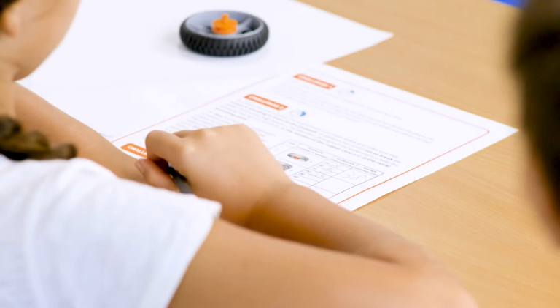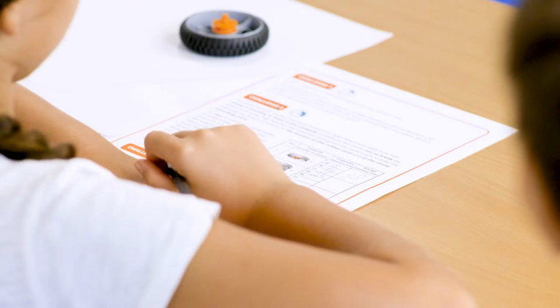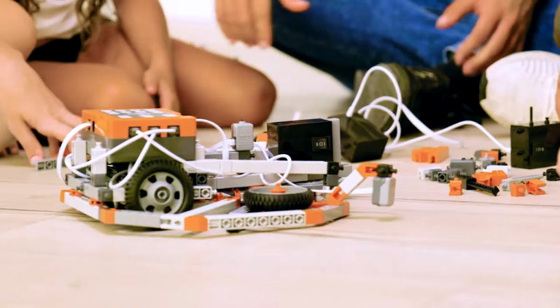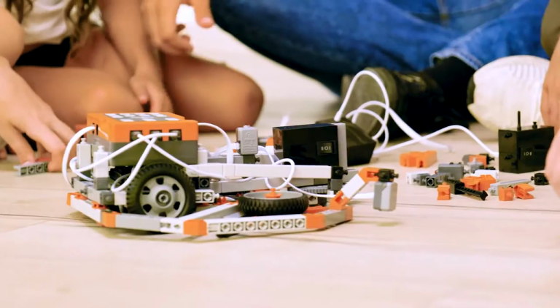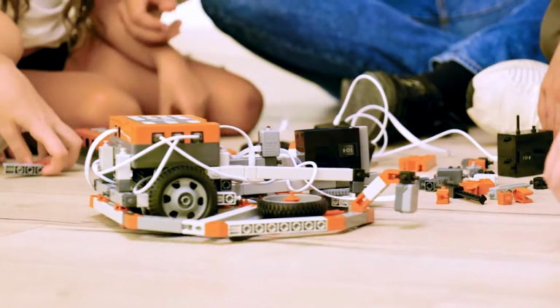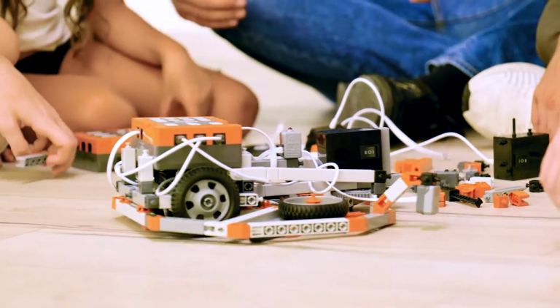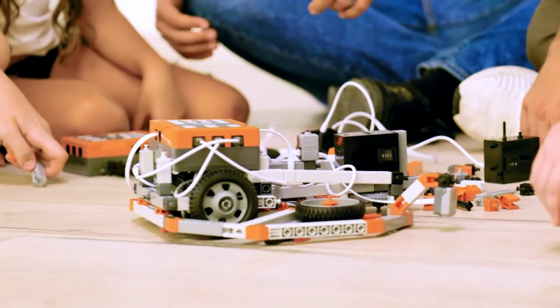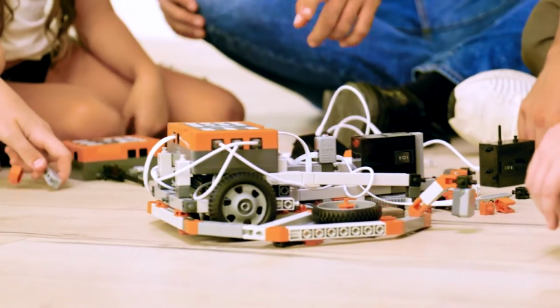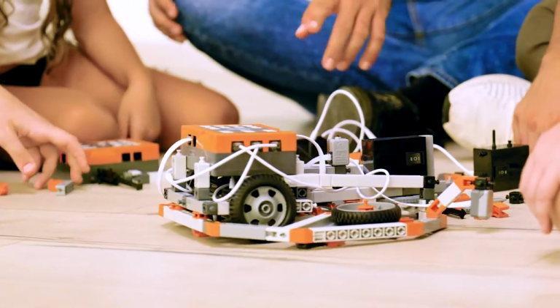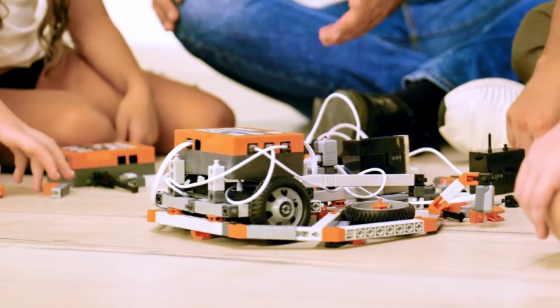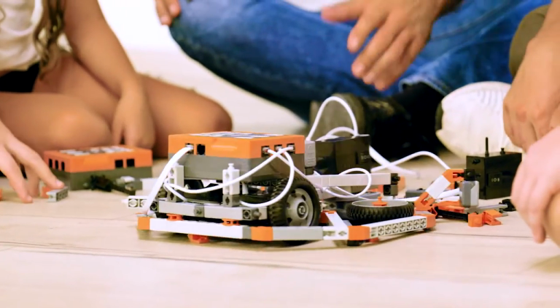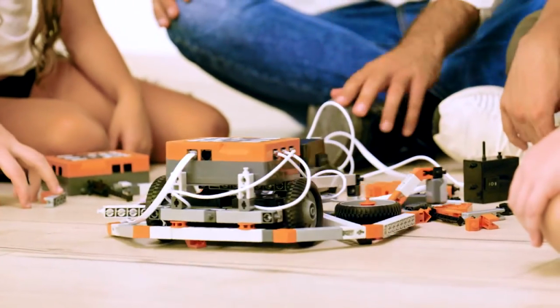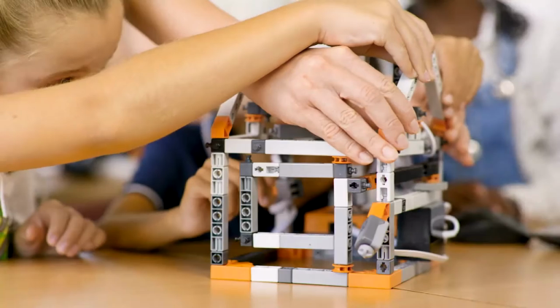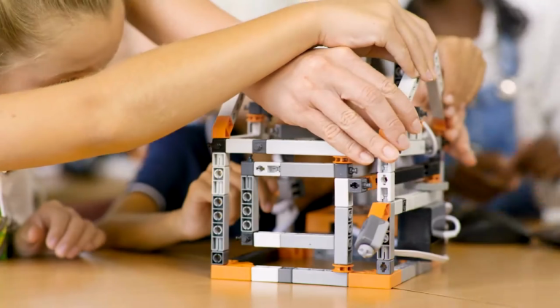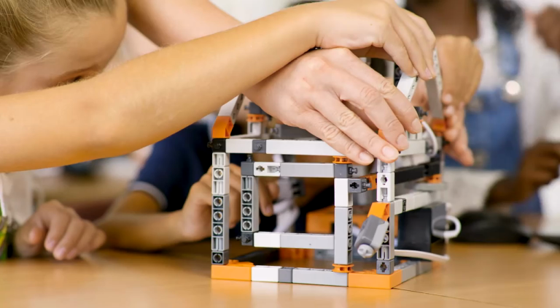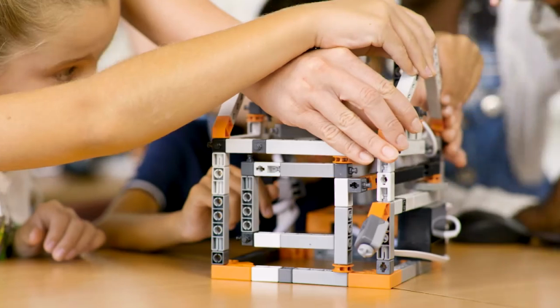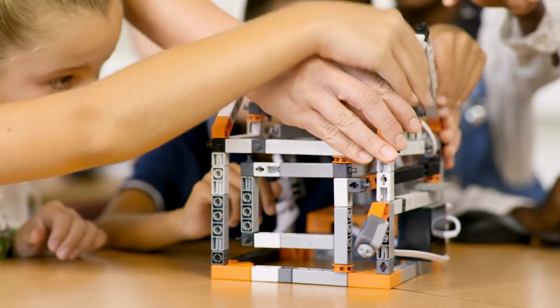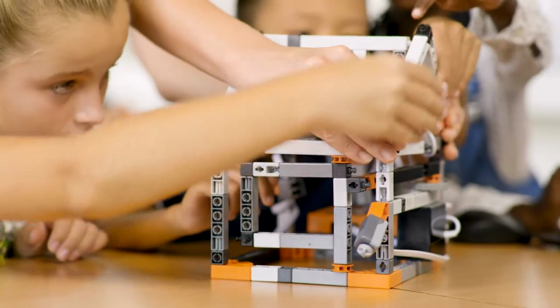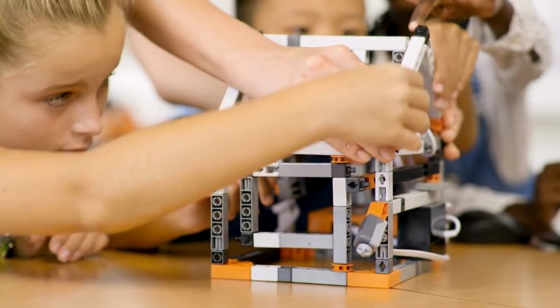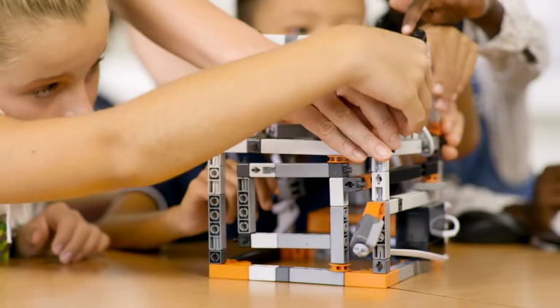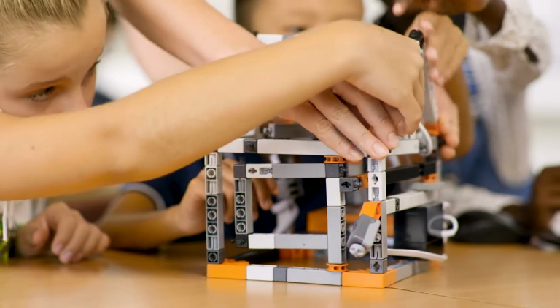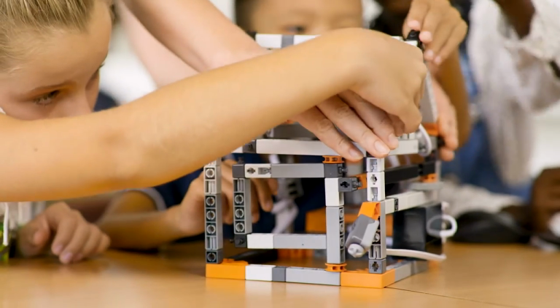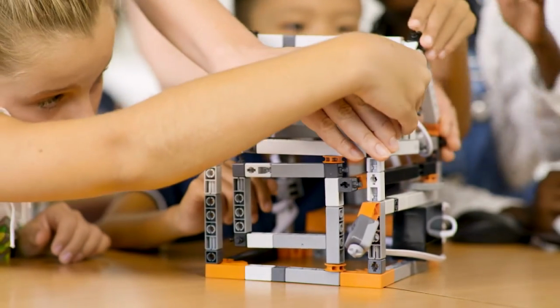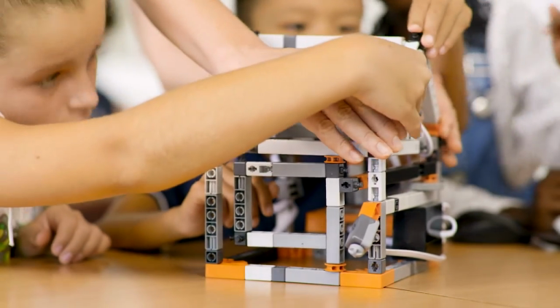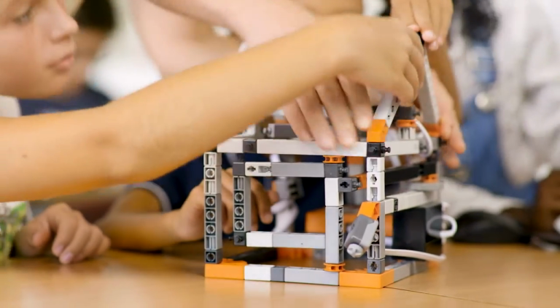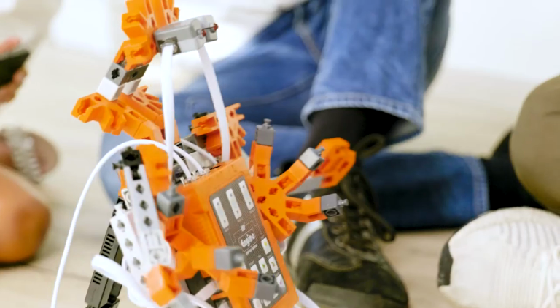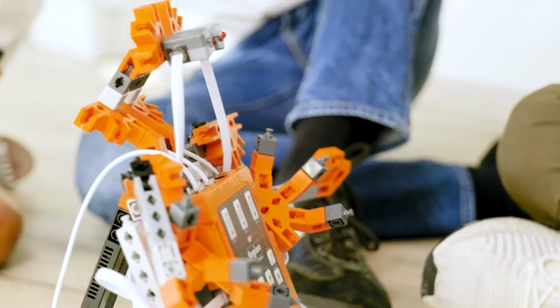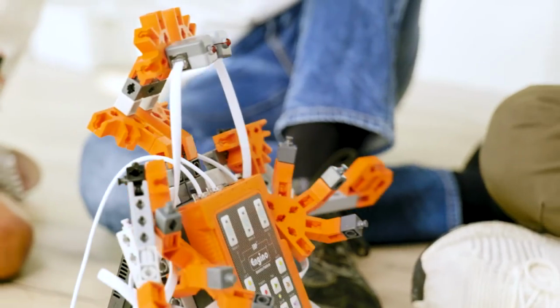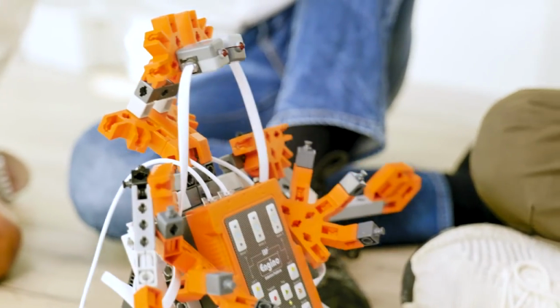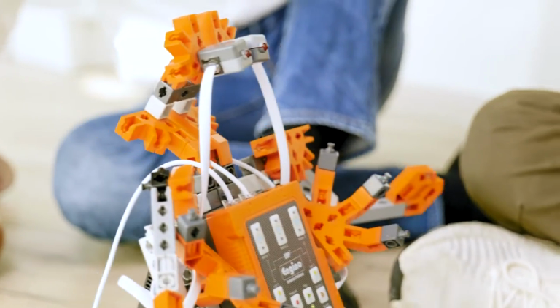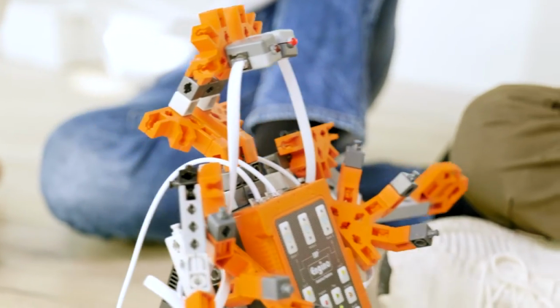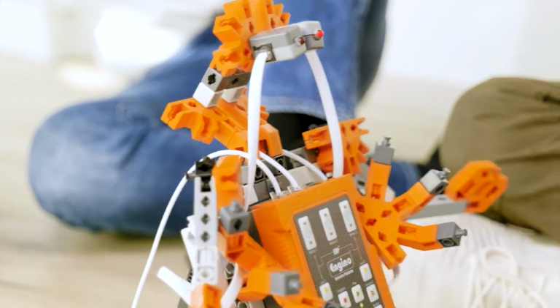All together, there are over 50 STEM models covering real-life science, engineering, and technology-focused constructions.